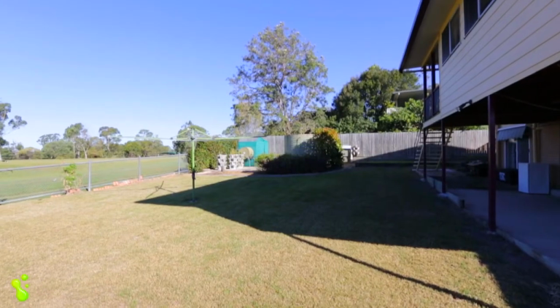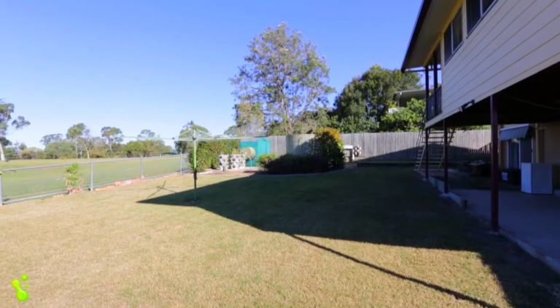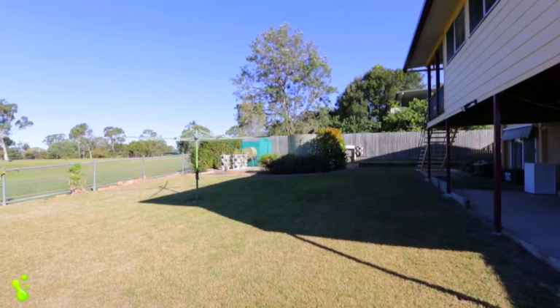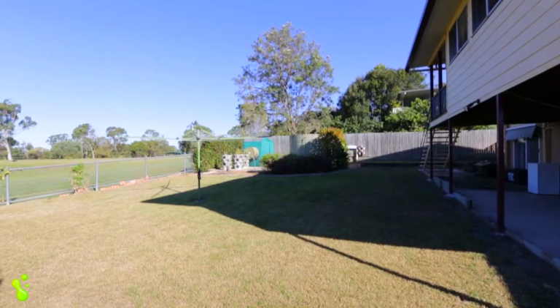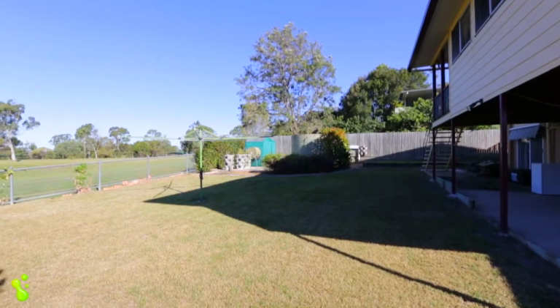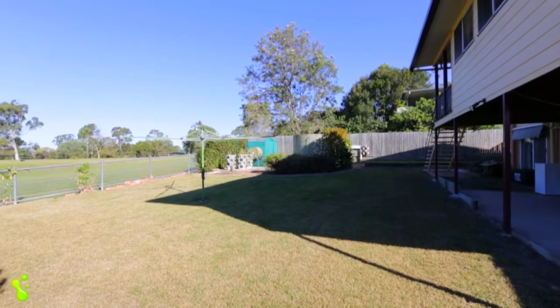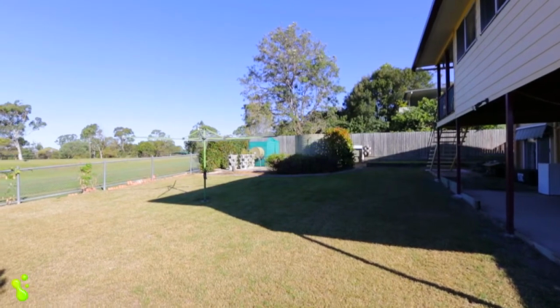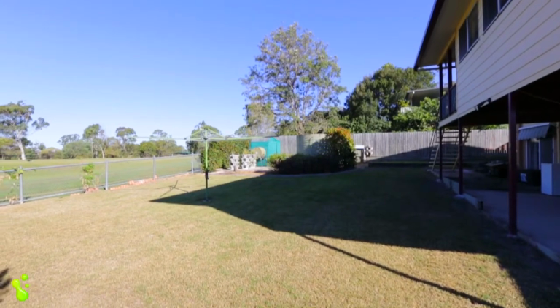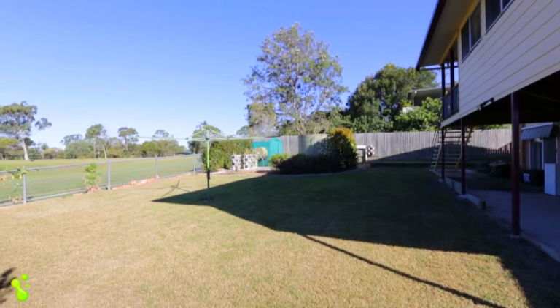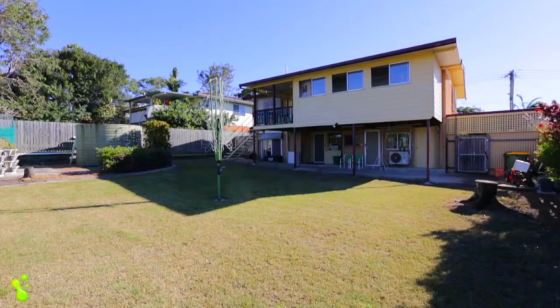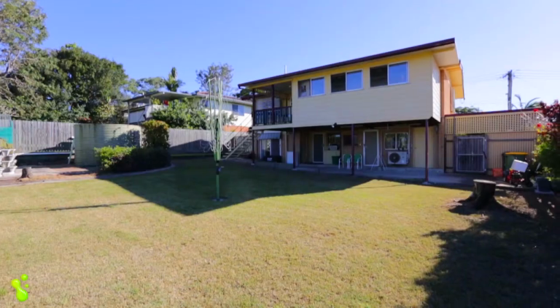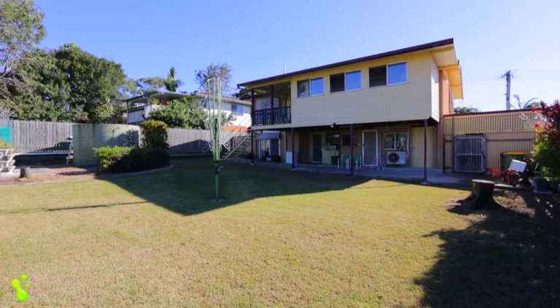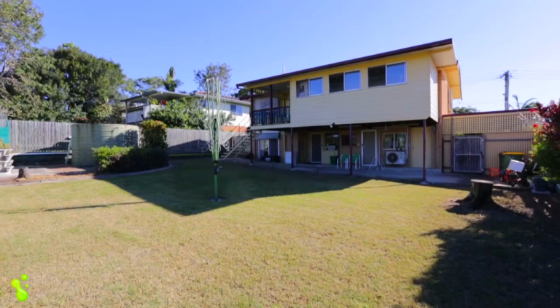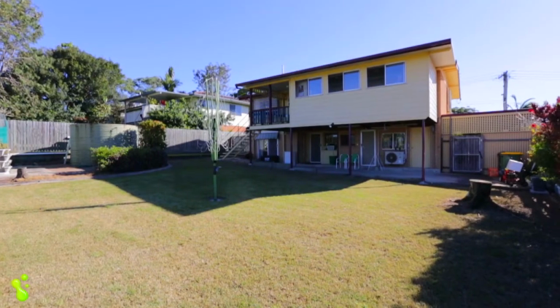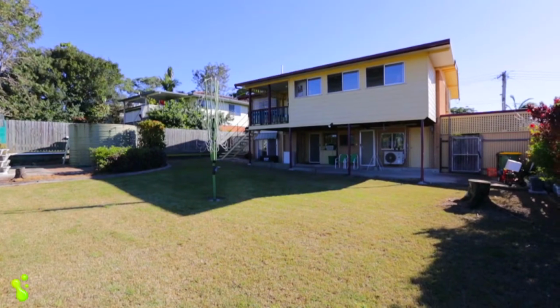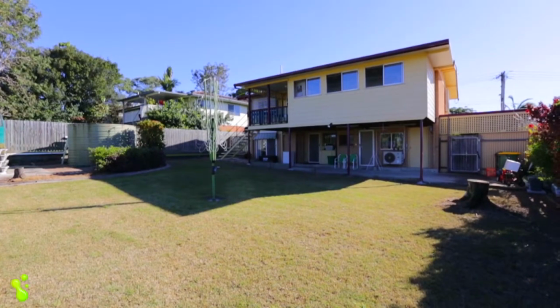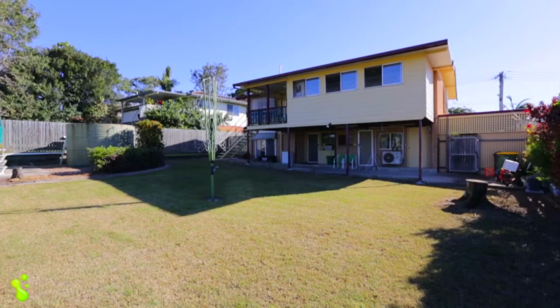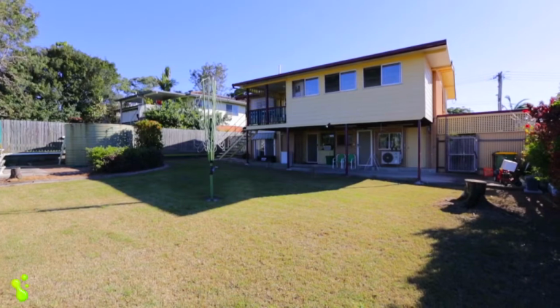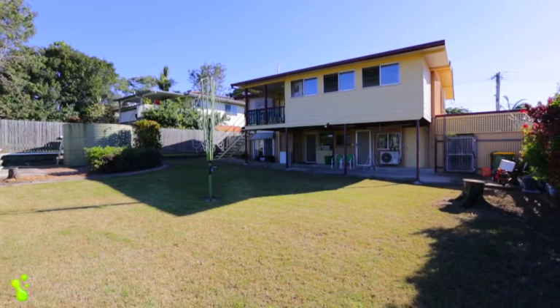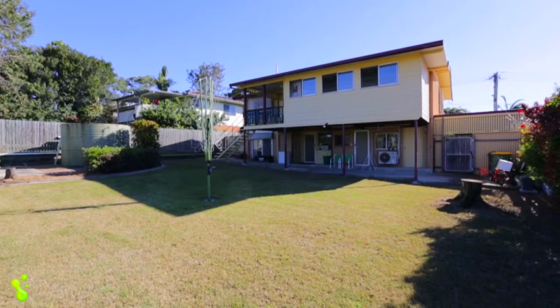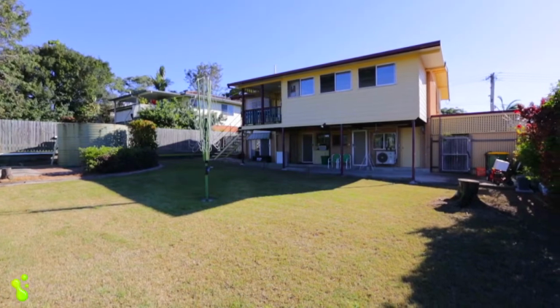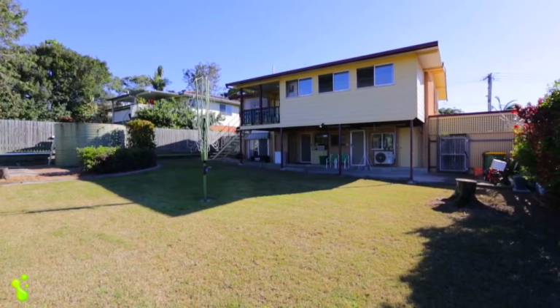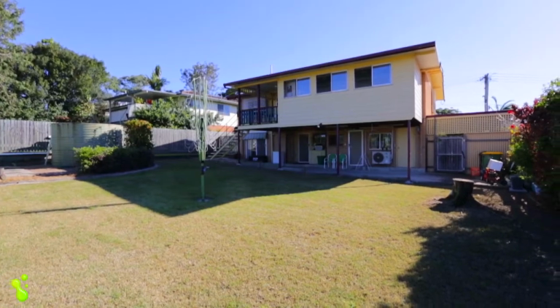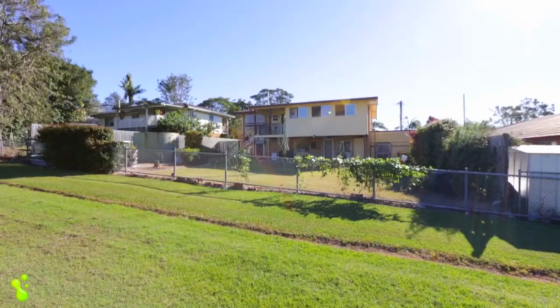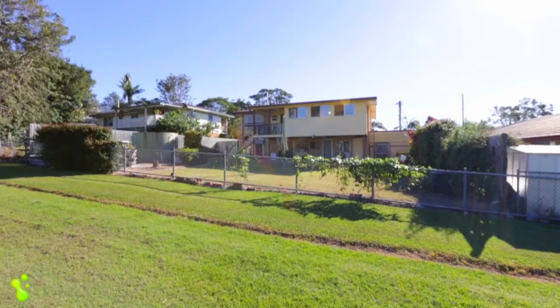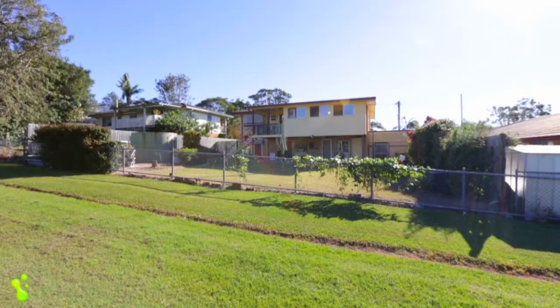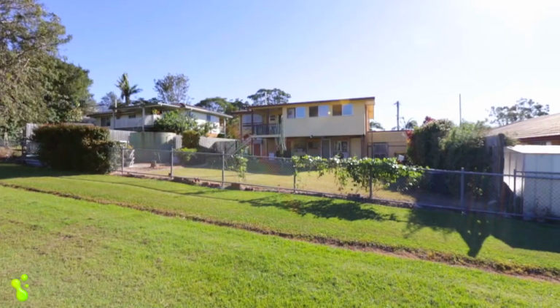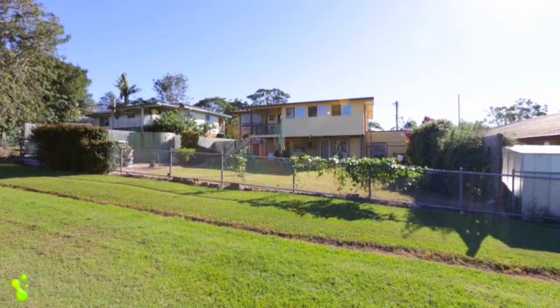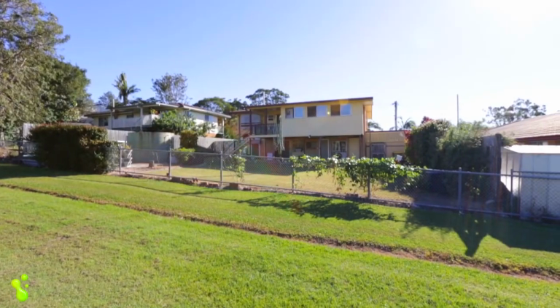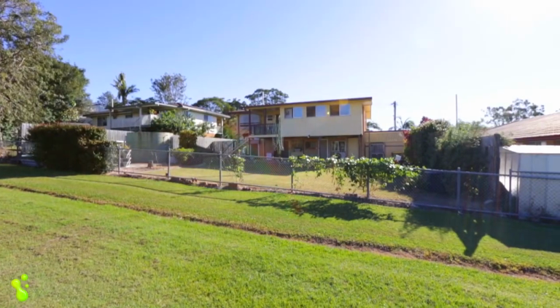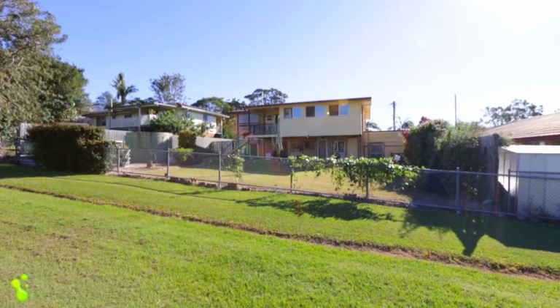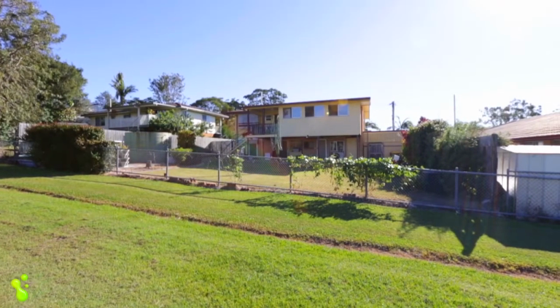Relax in your undercover outdoor entertaining area, overlooking your large, easy to maintain garden.